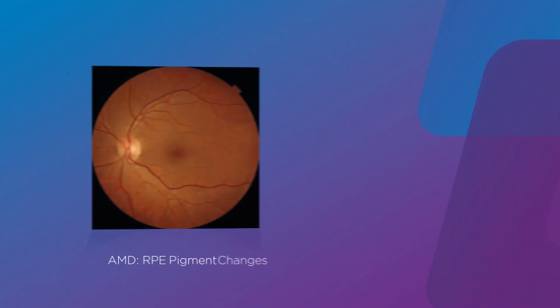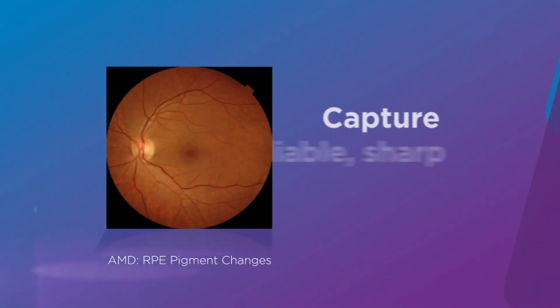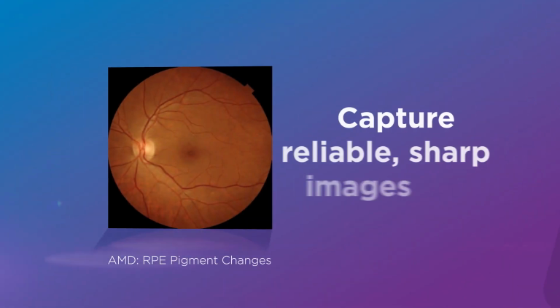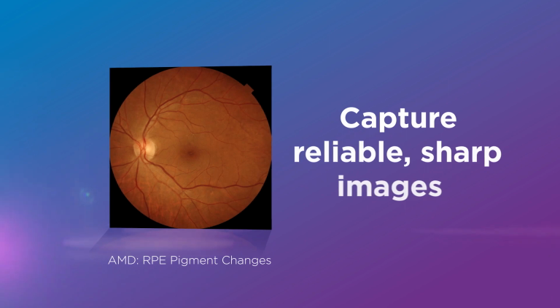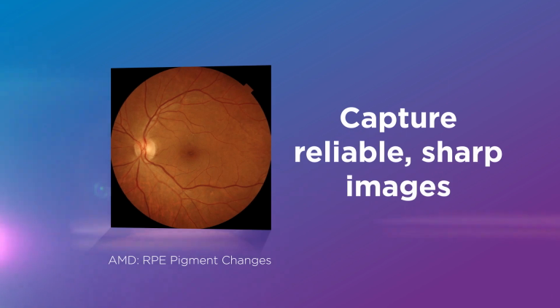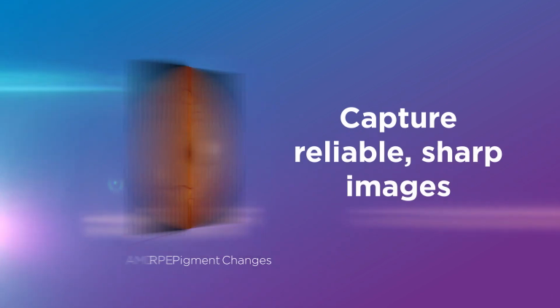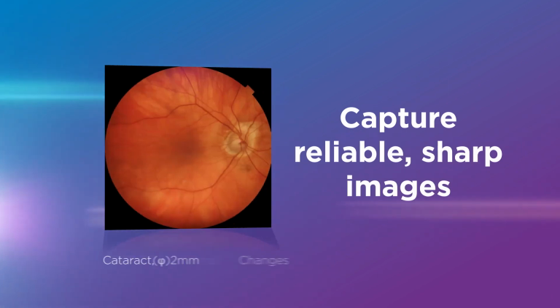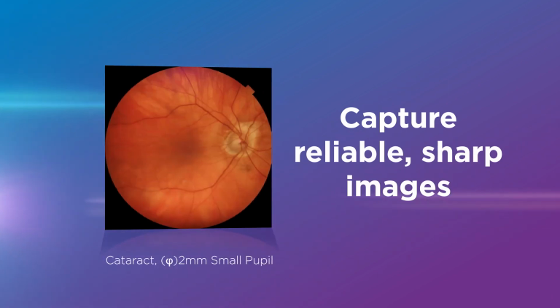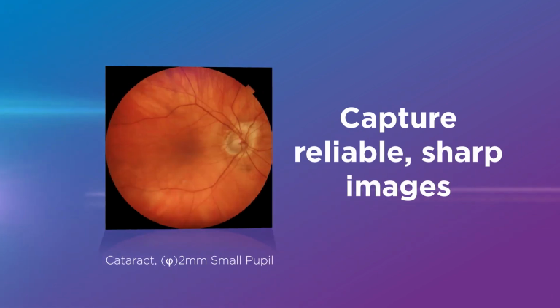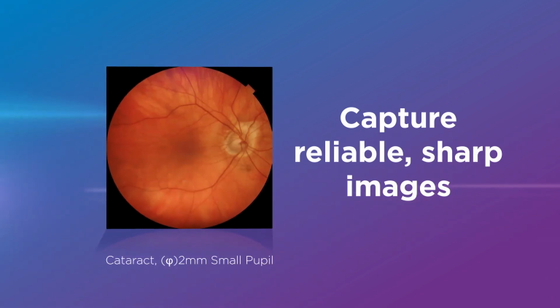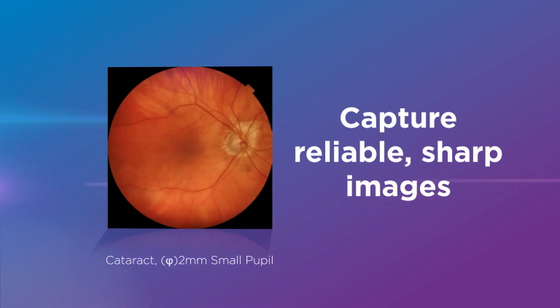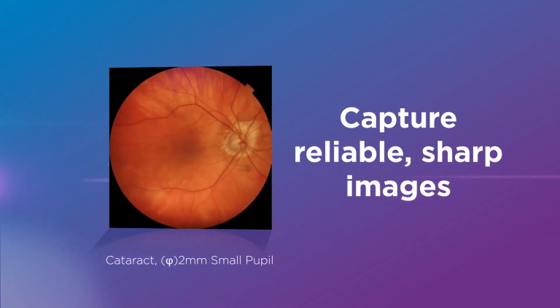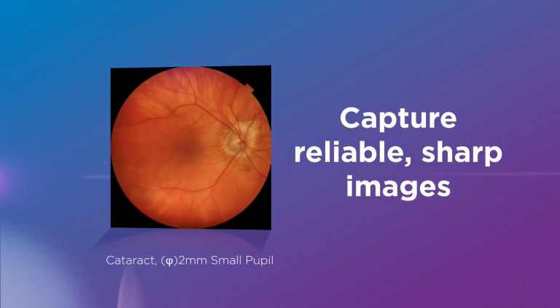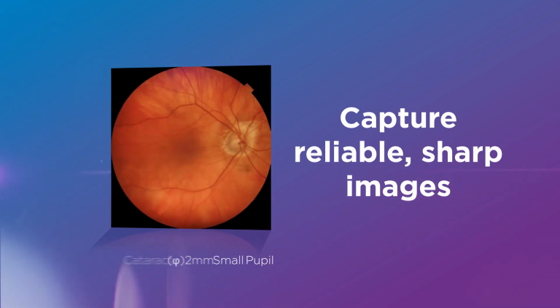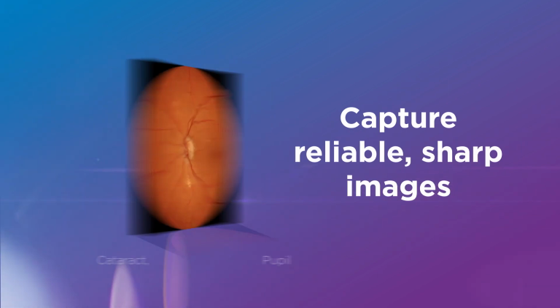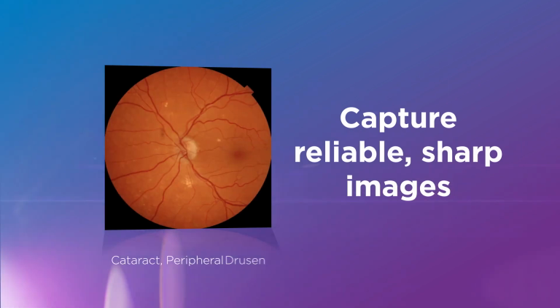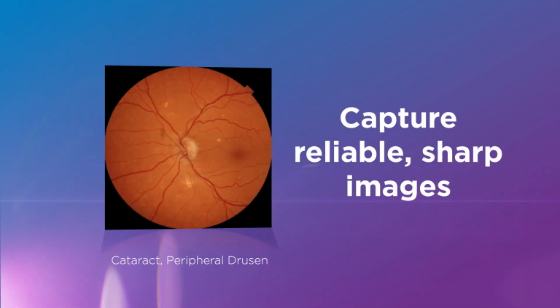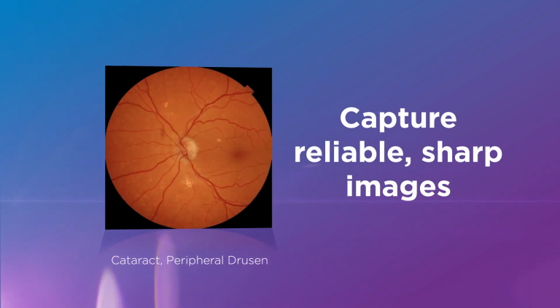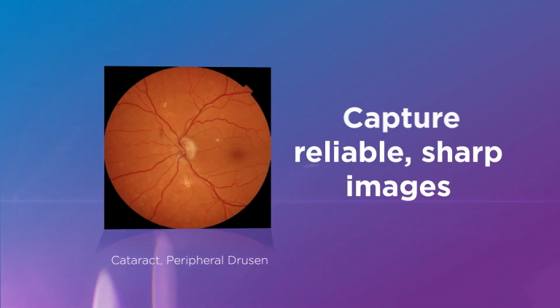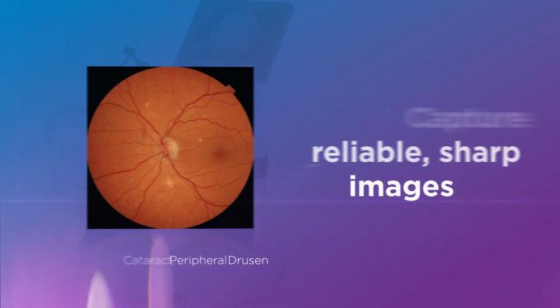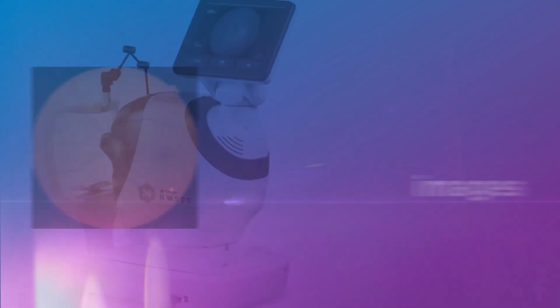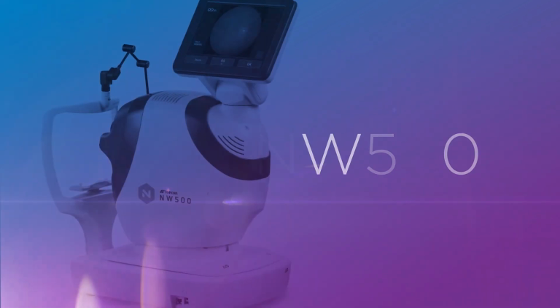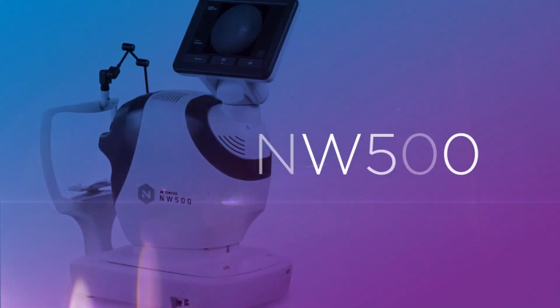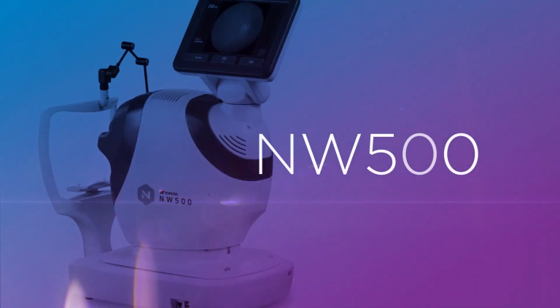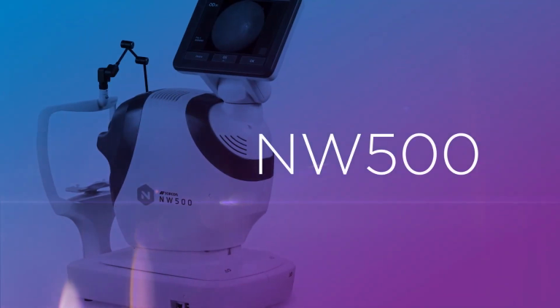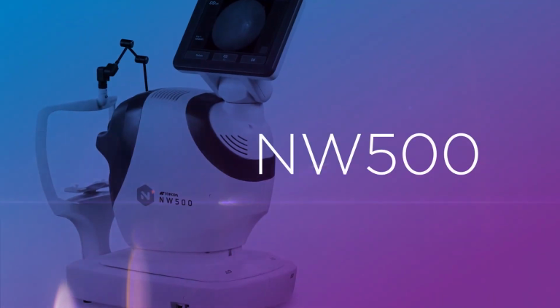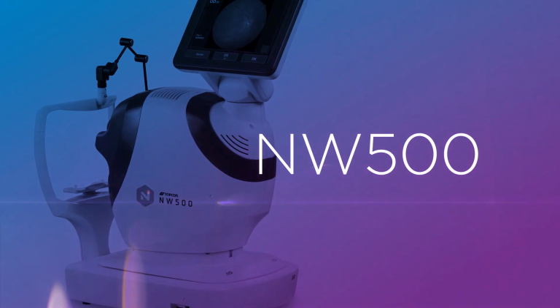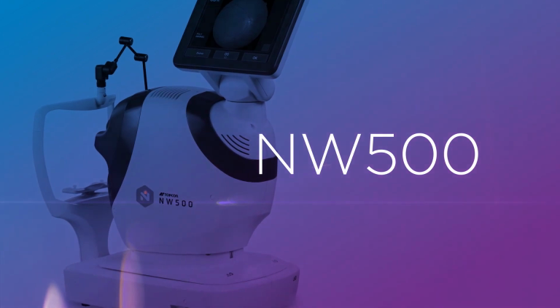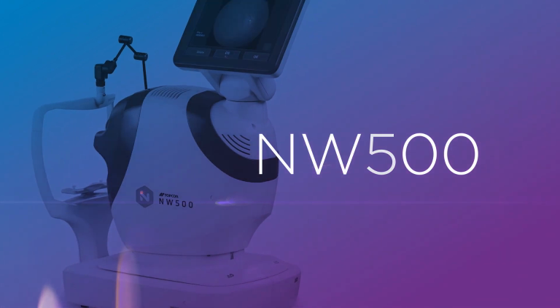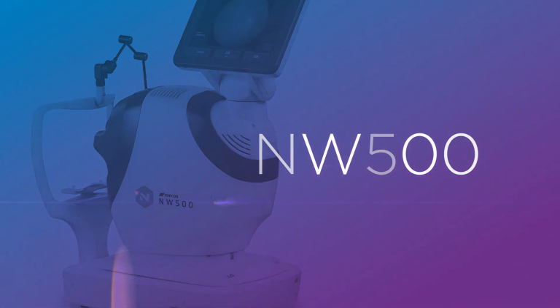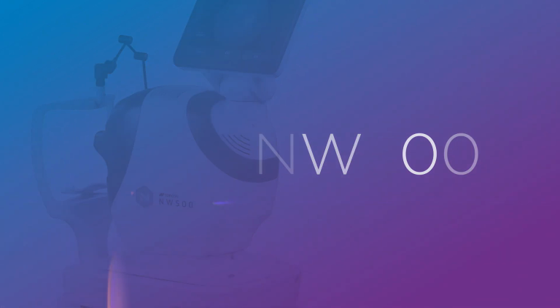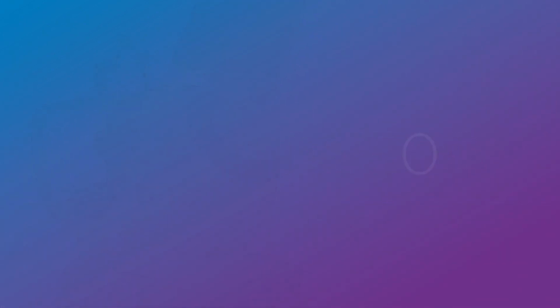Discover how easy it can be to capture reliable, sharp quality images with Topcon's NW500.